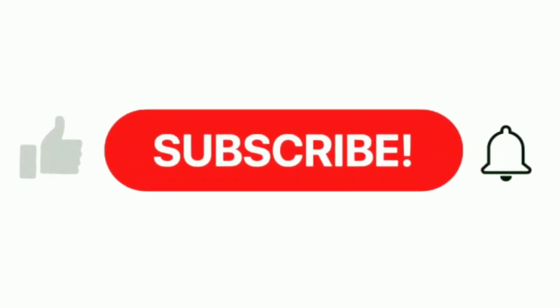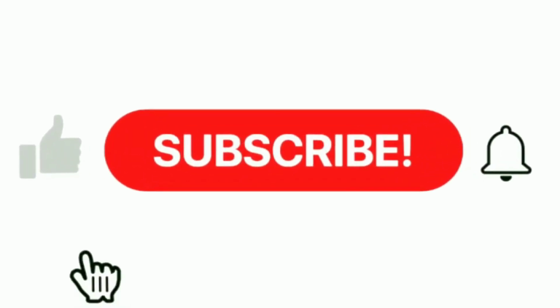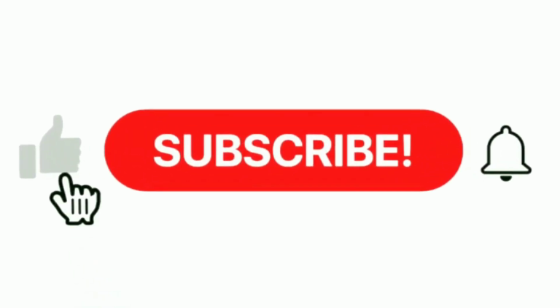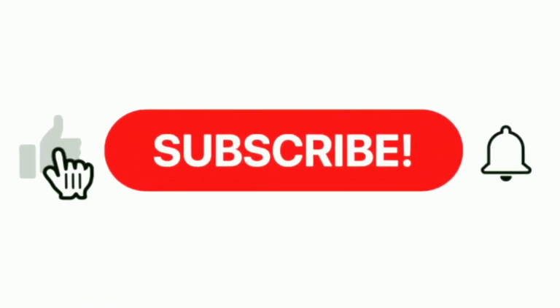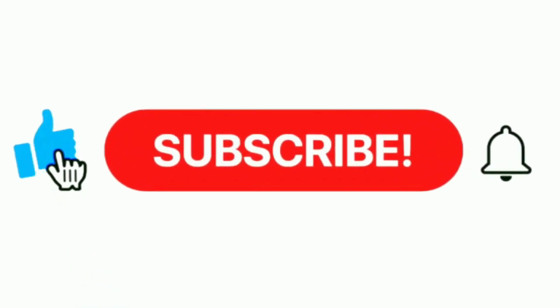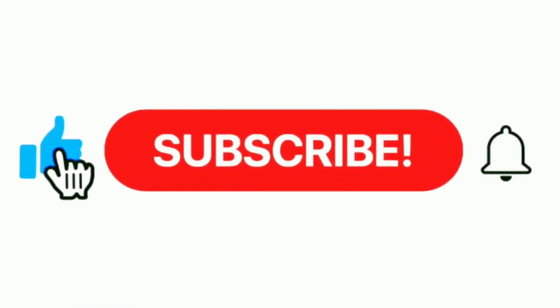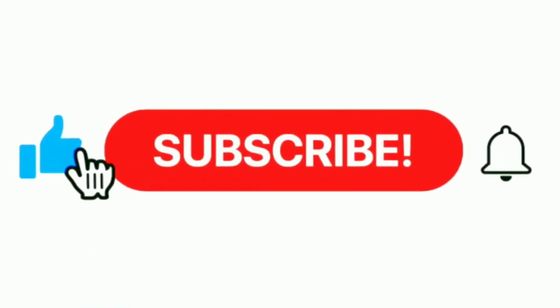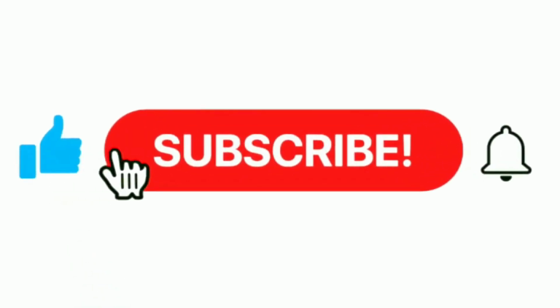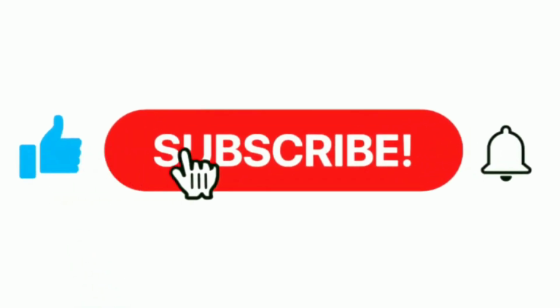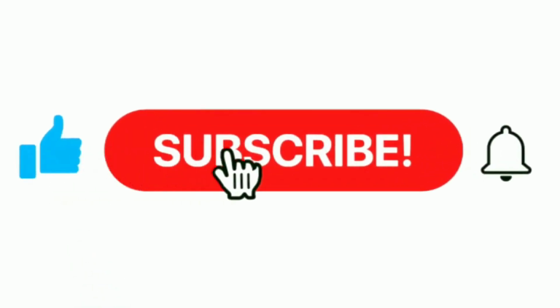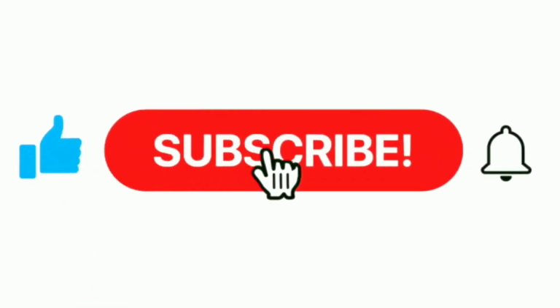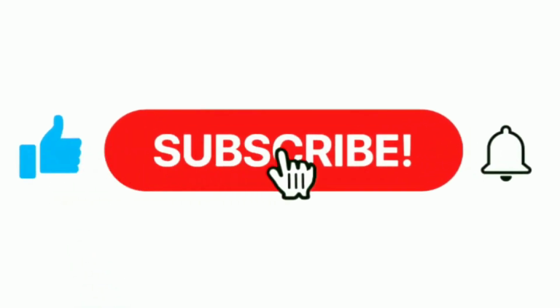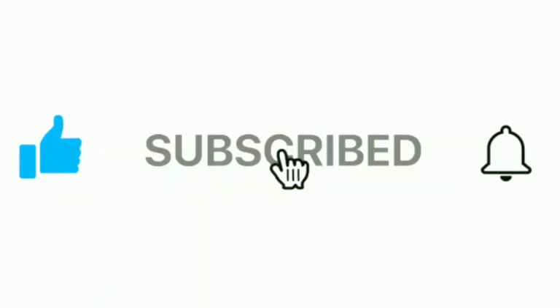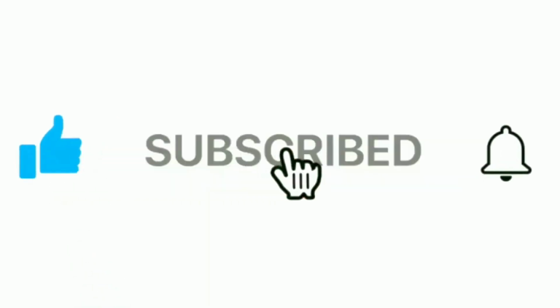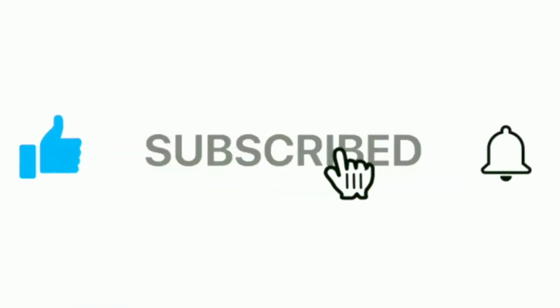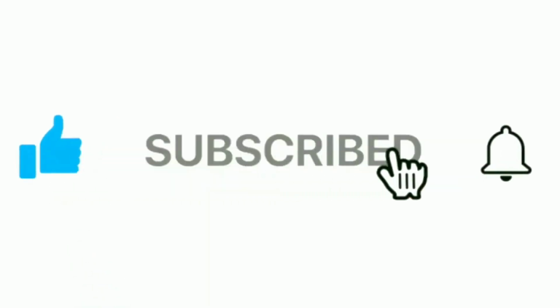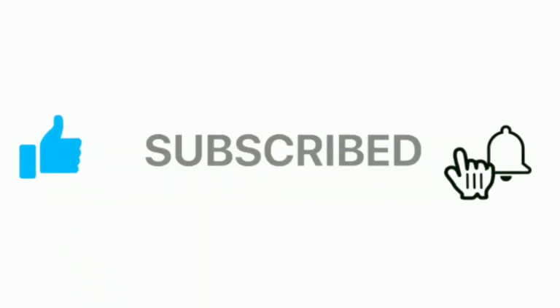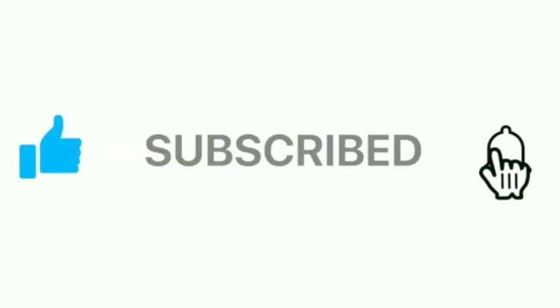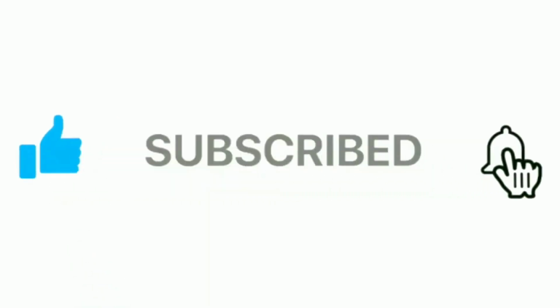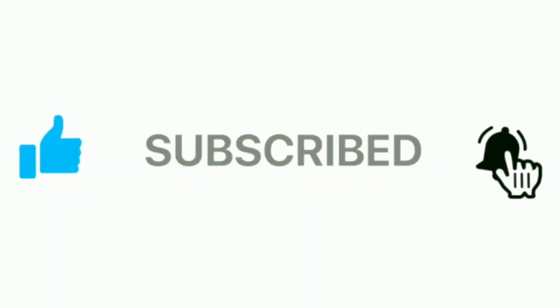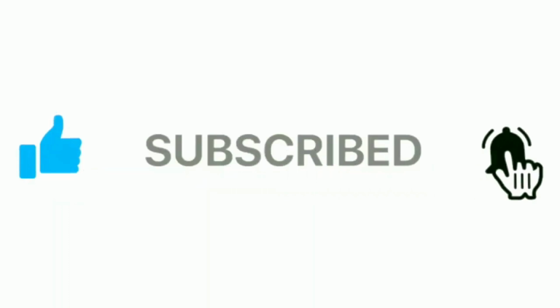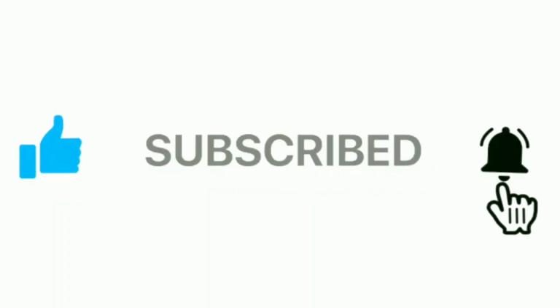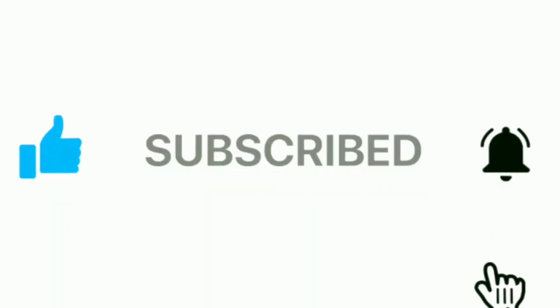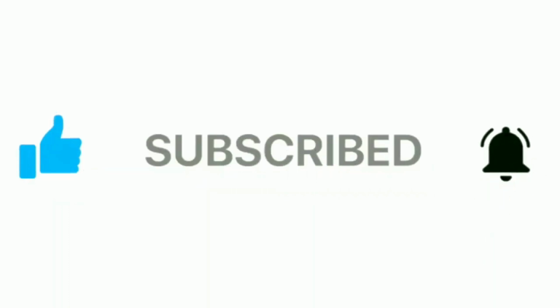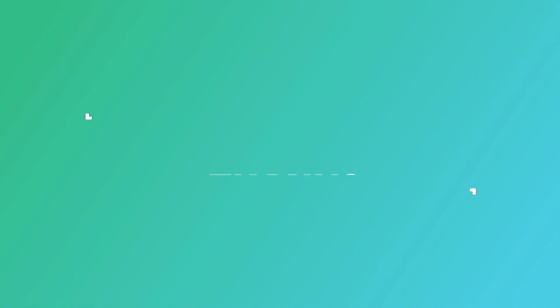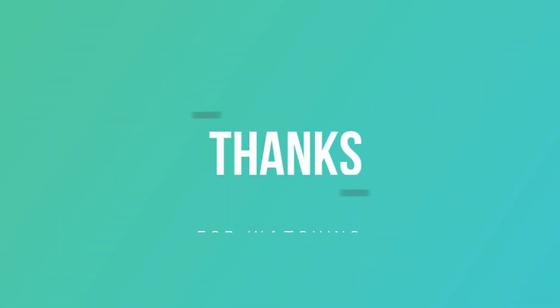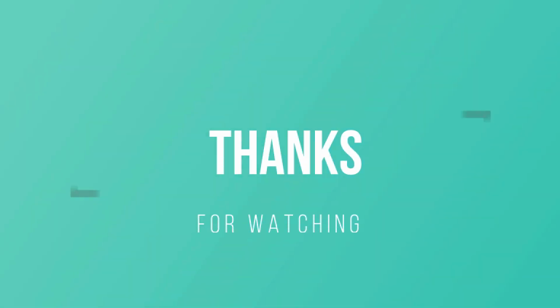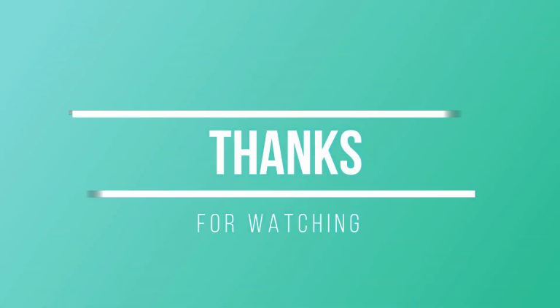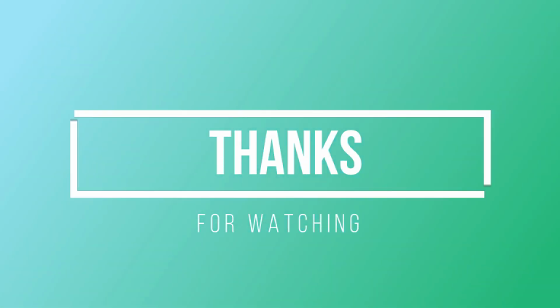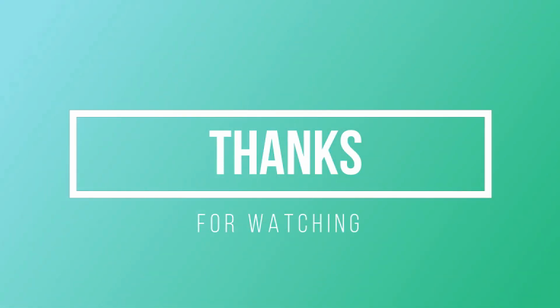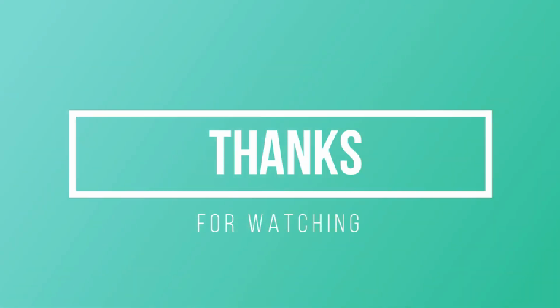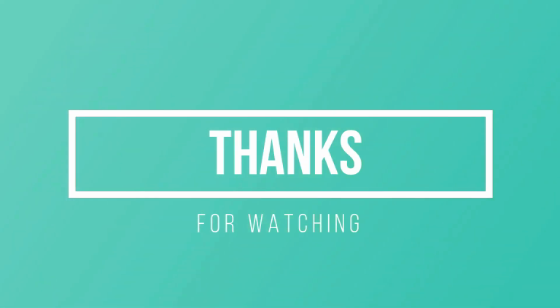That's all for today, guys. Hope you liked it, and for more content like this, please subscribe to our YouTube channel and hit the bell icon. Thanks for watching!